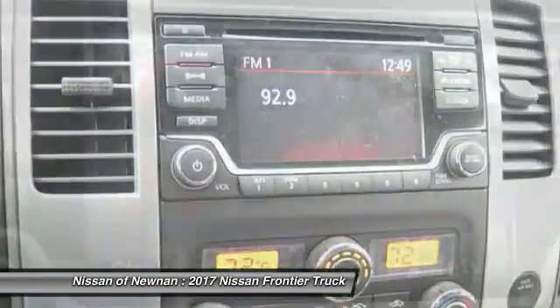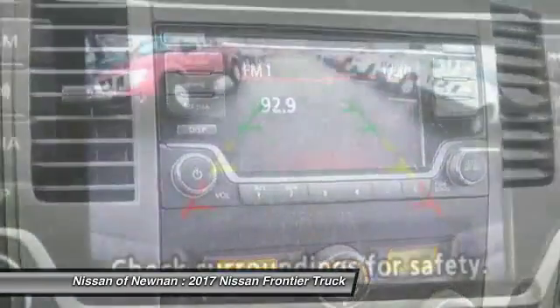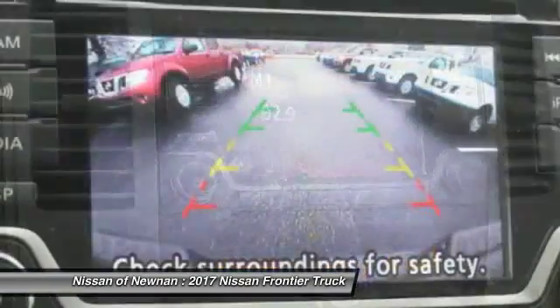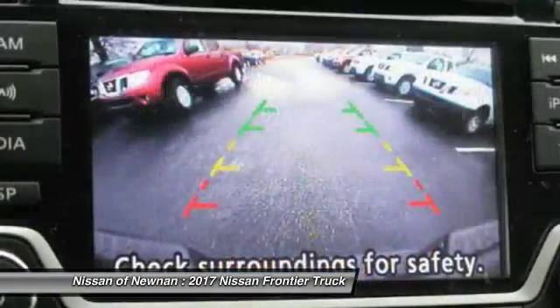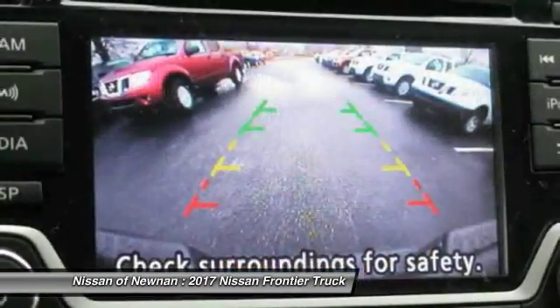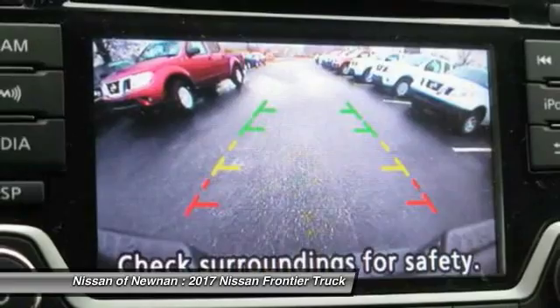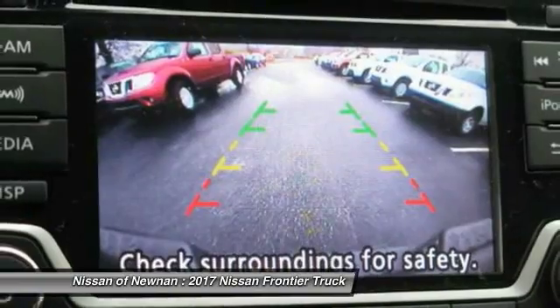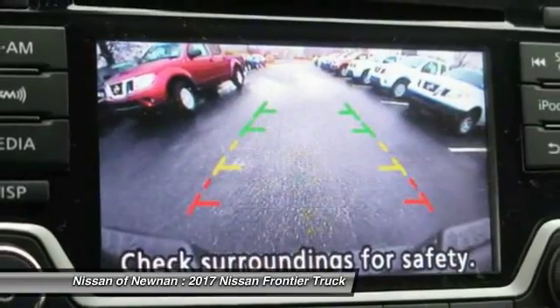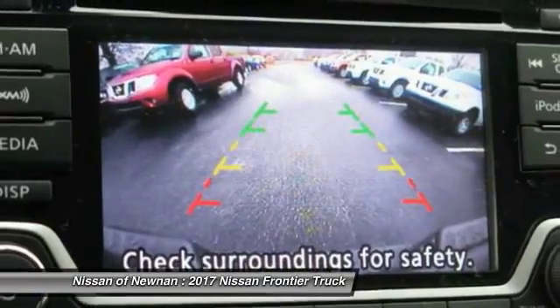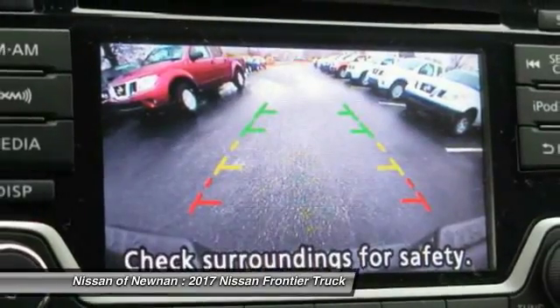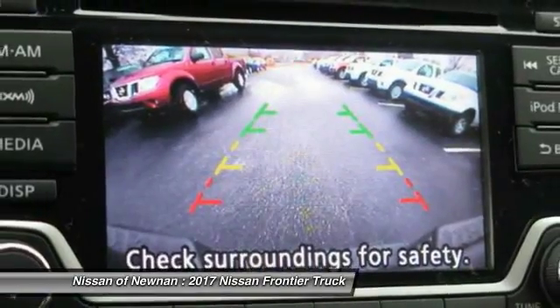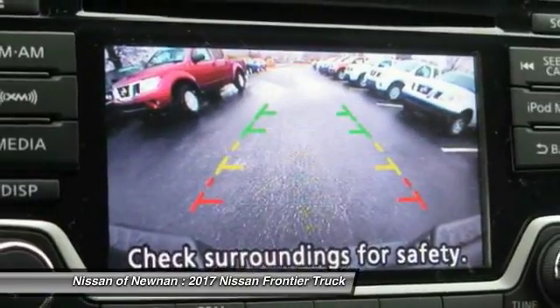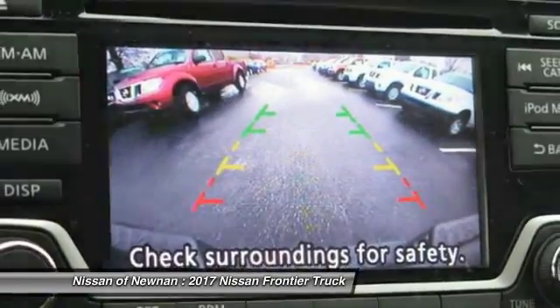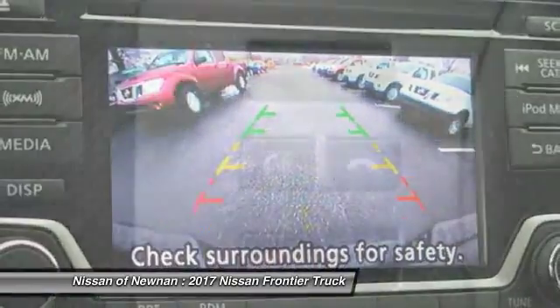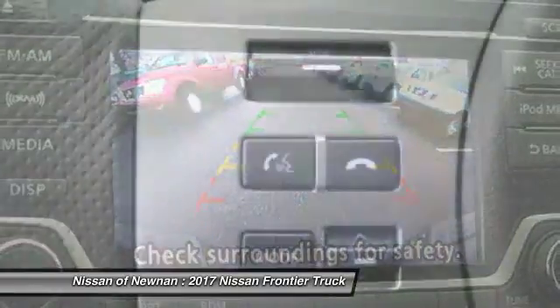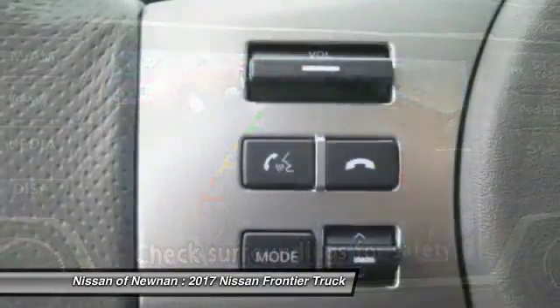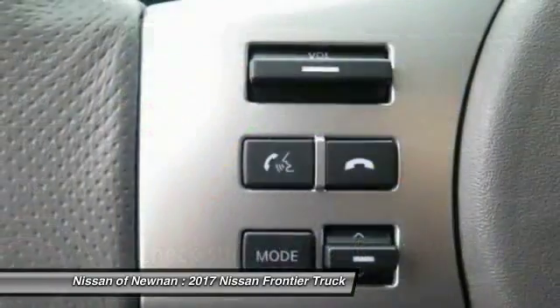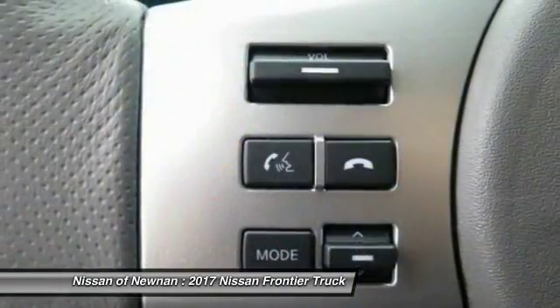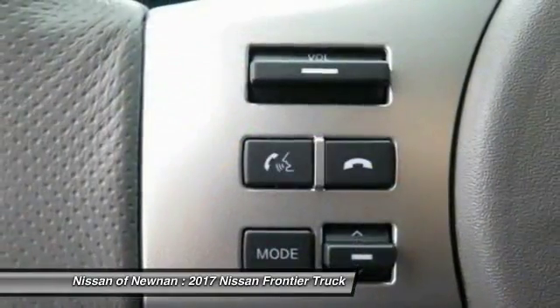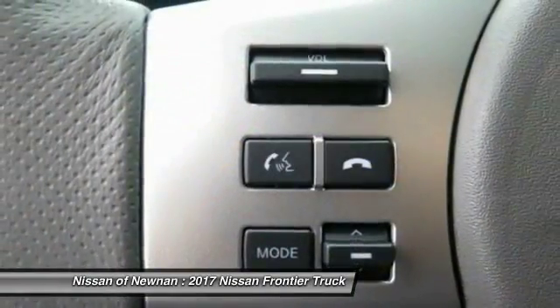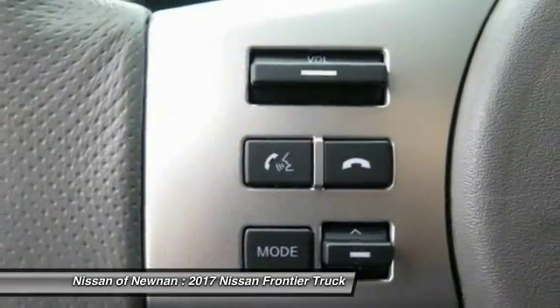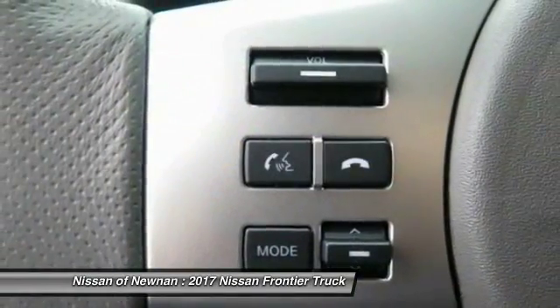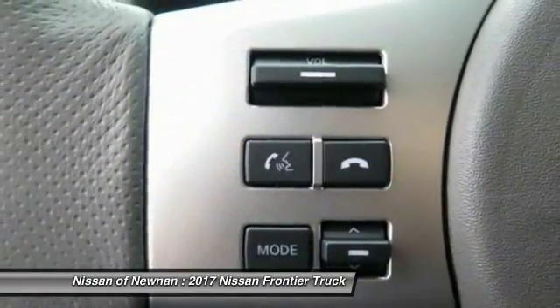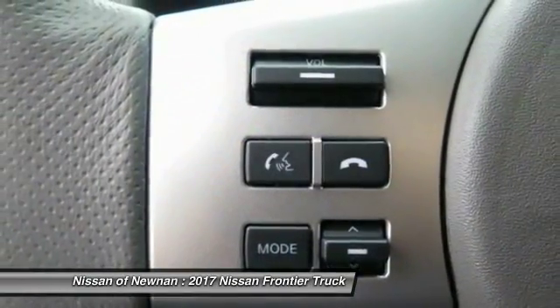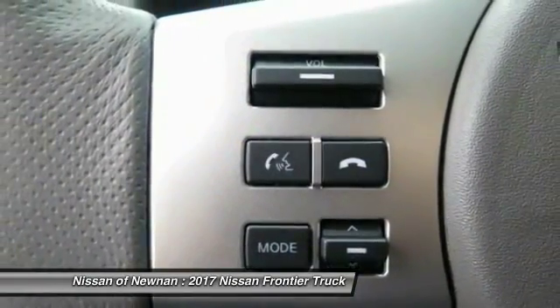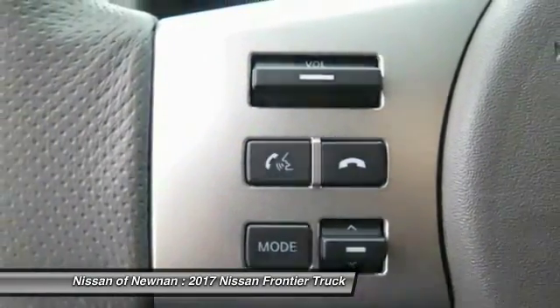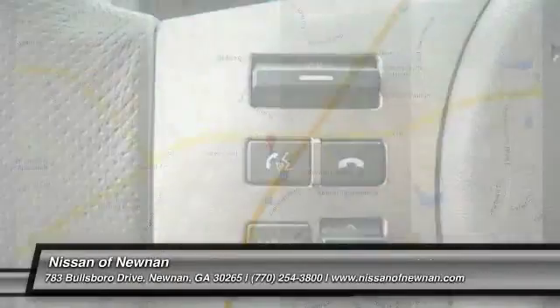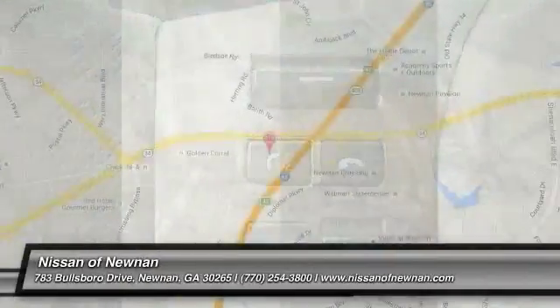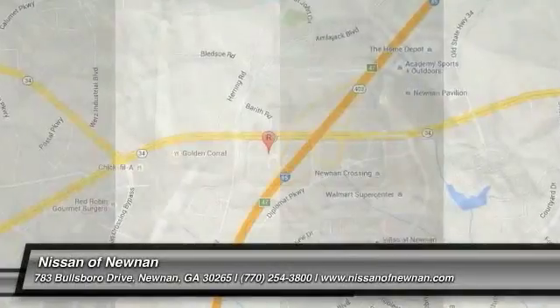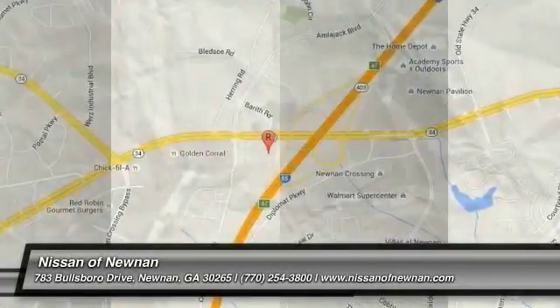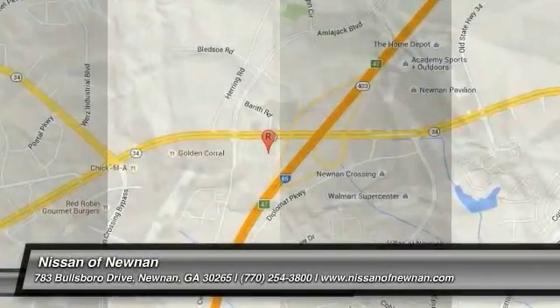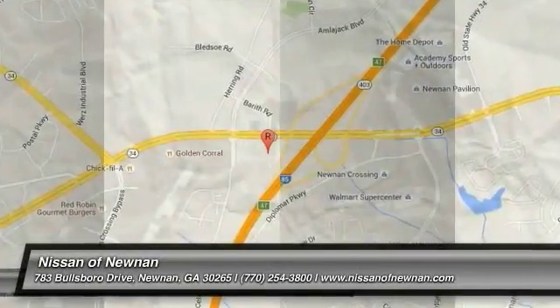A vehicle like this doesn't come along every day. Come in and get it before someone else does. The Frontier.